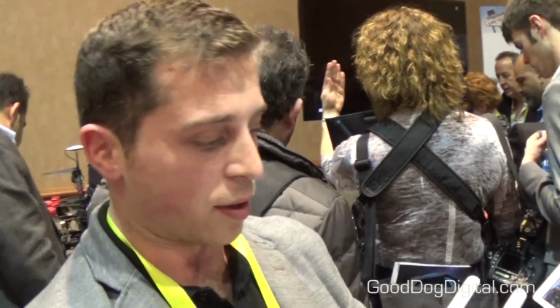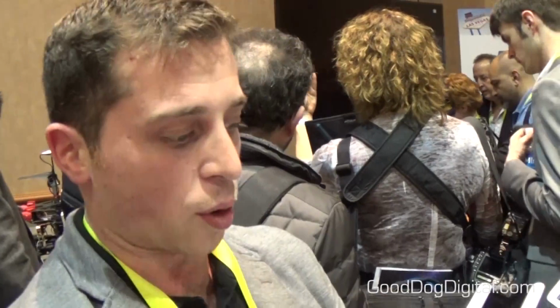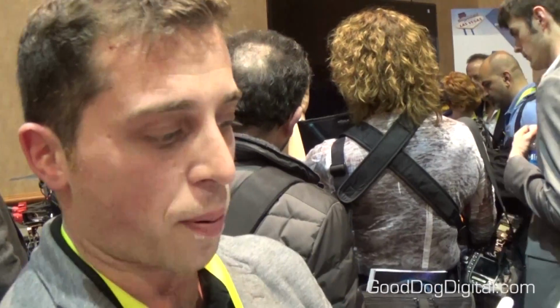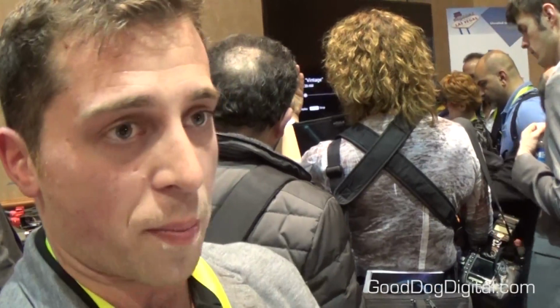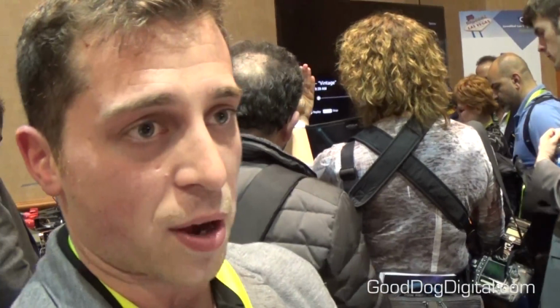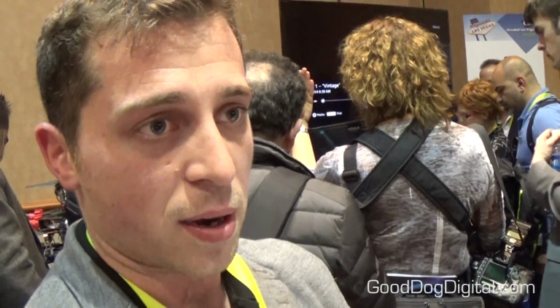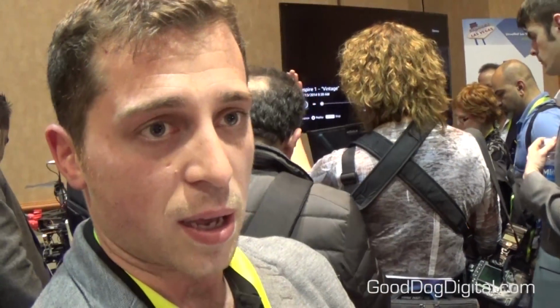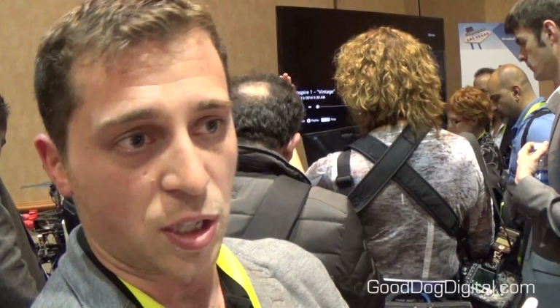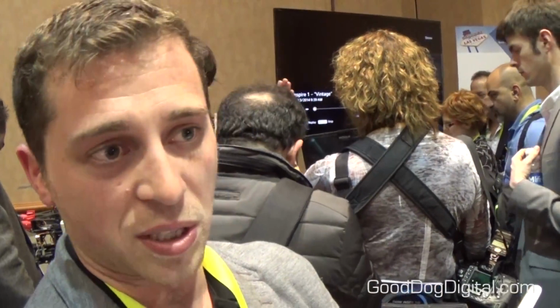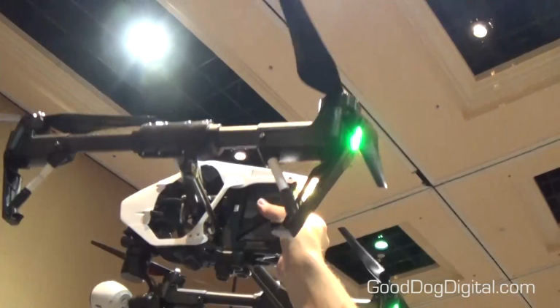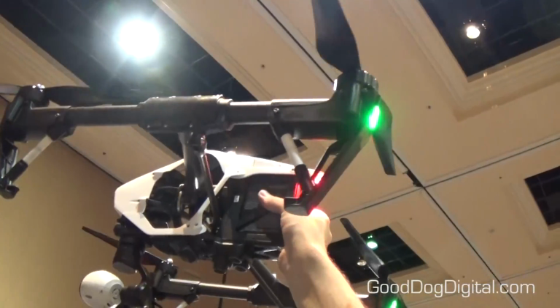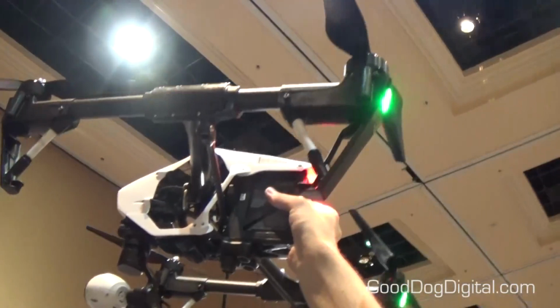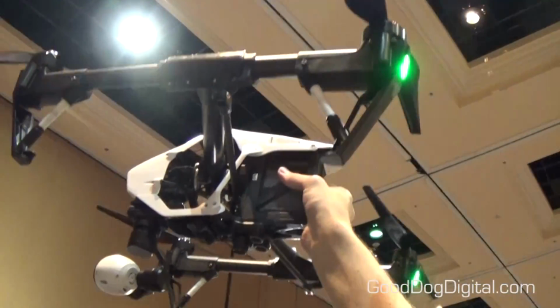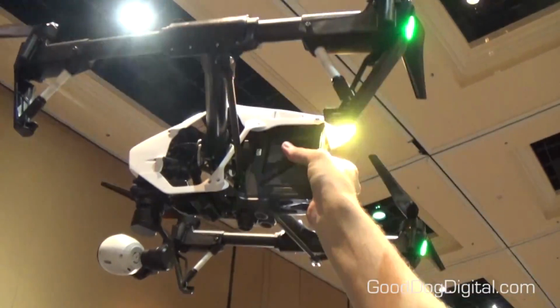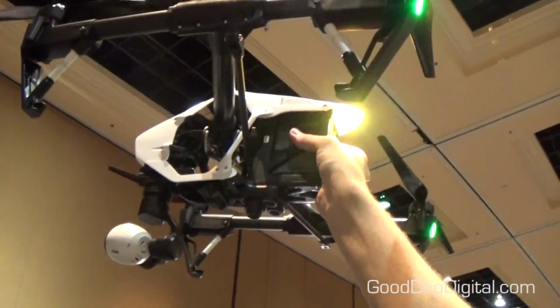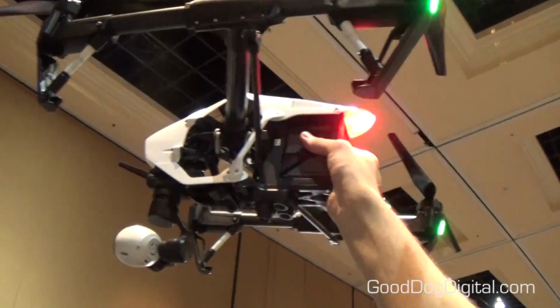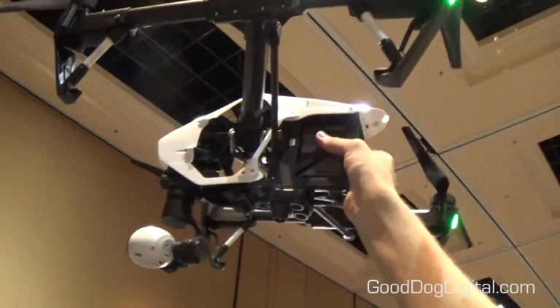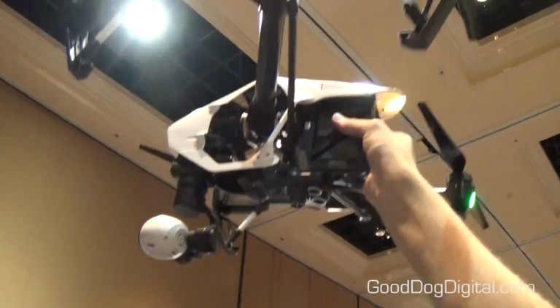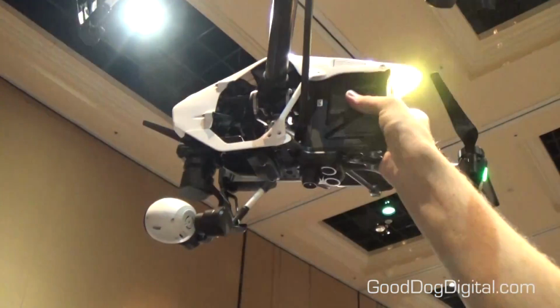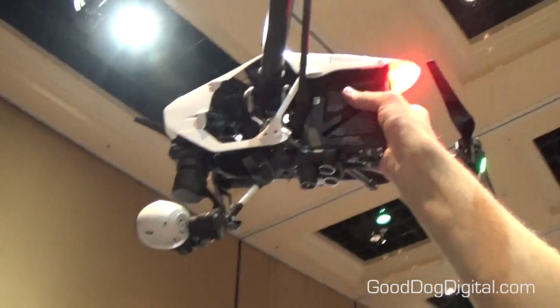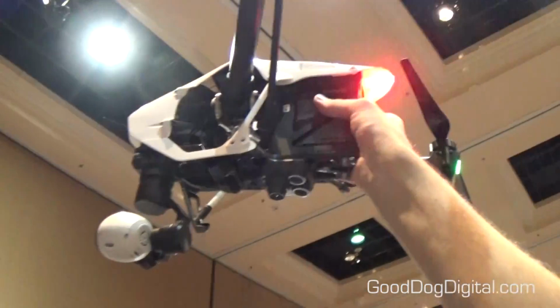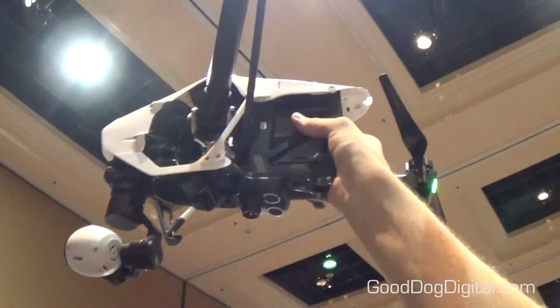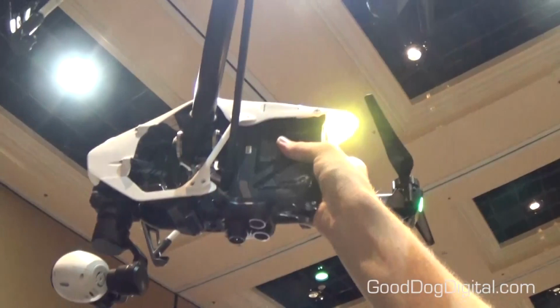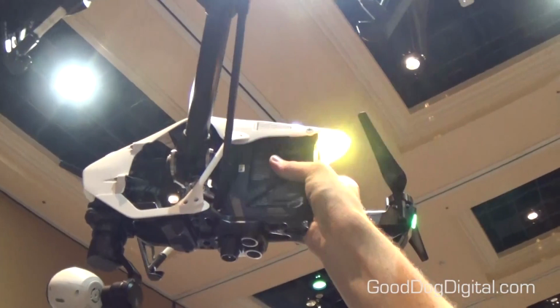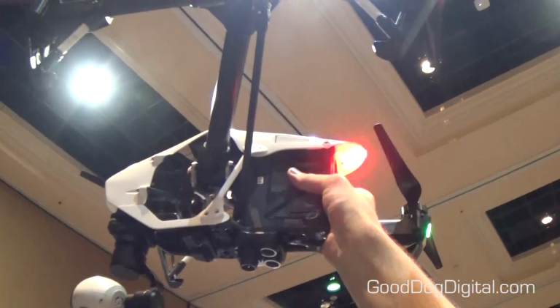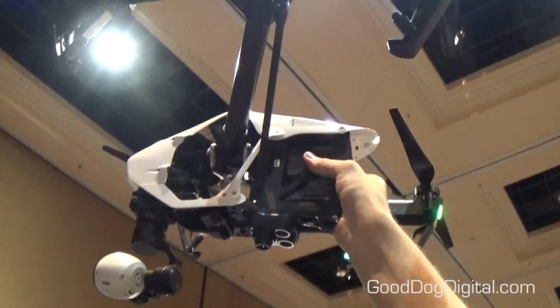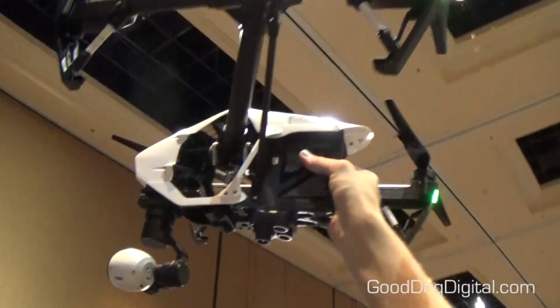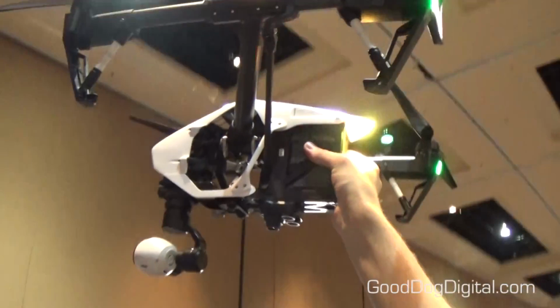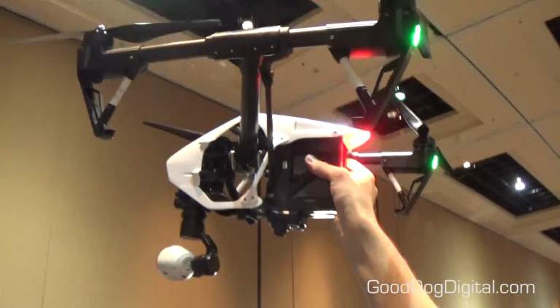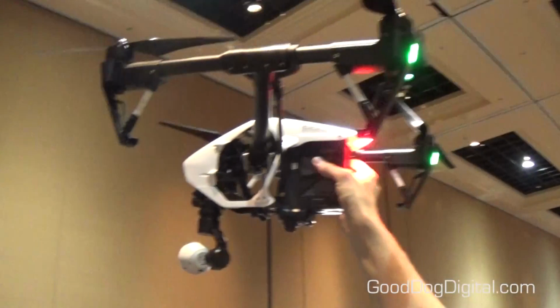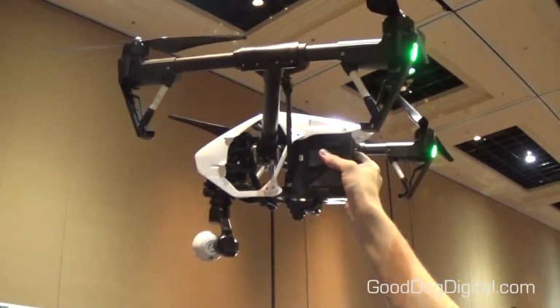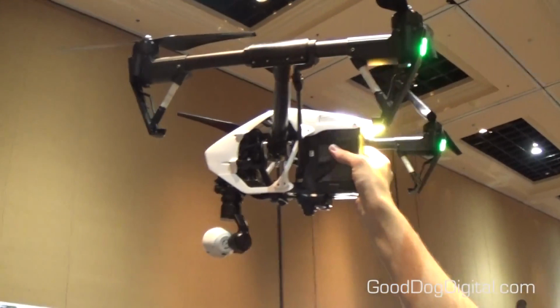If he holds it up top, you can see it transform.